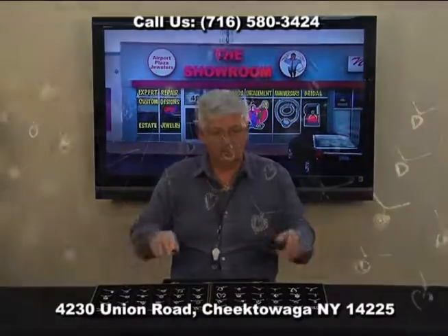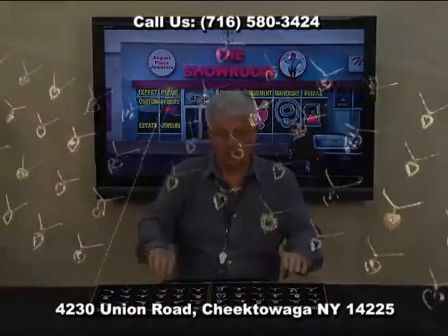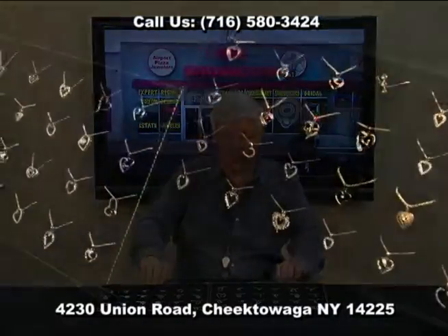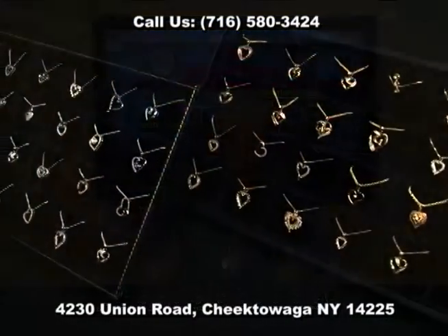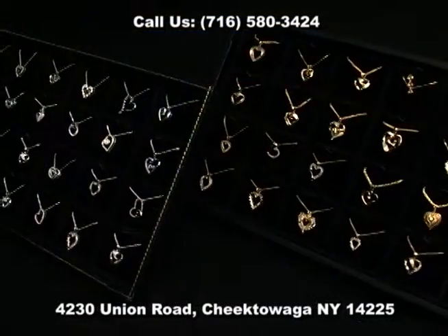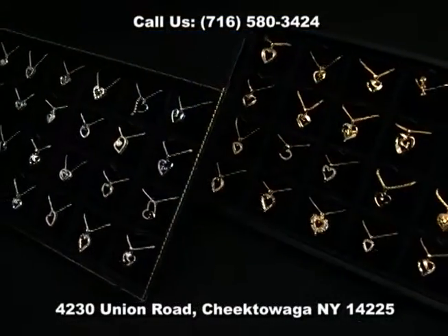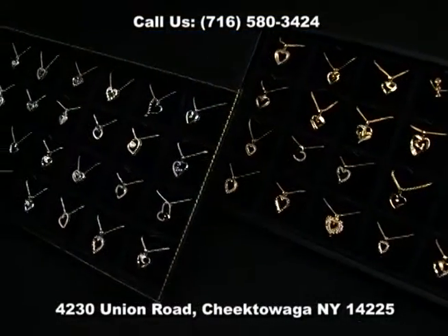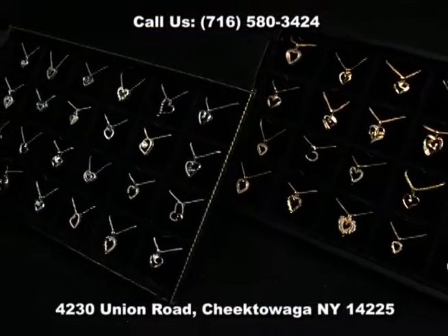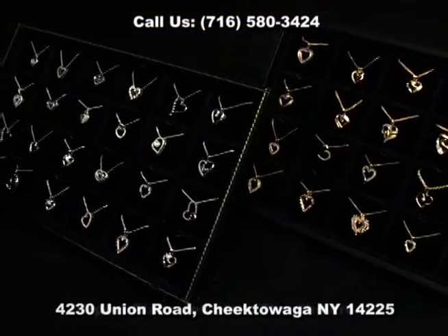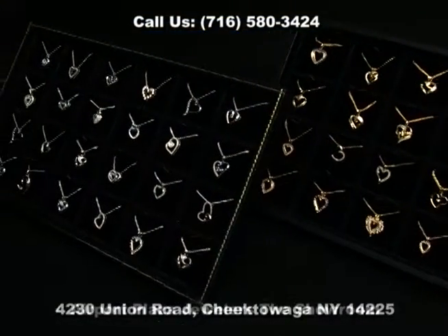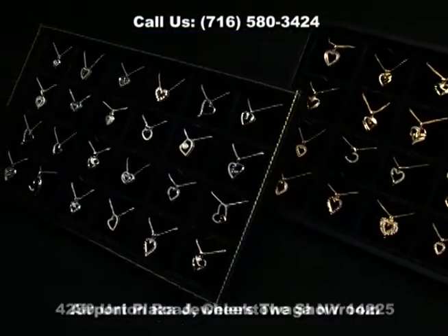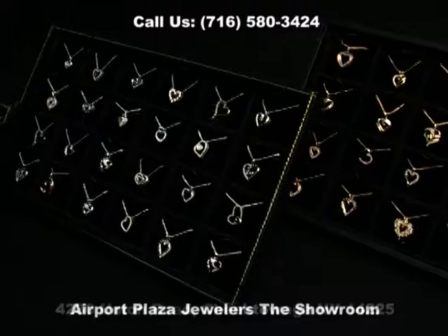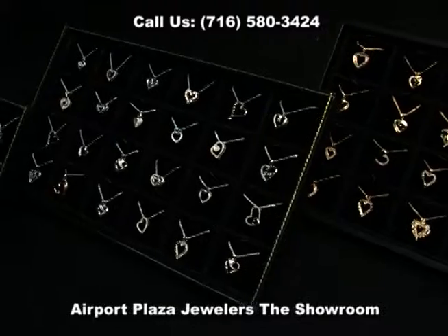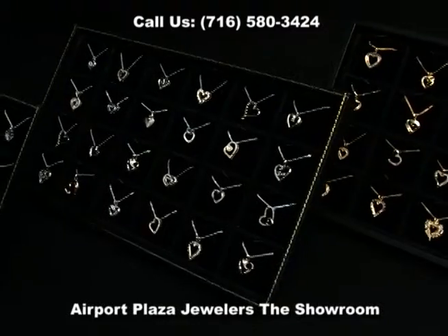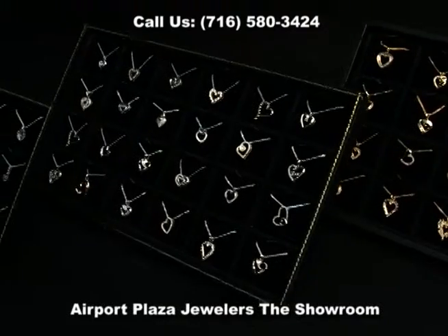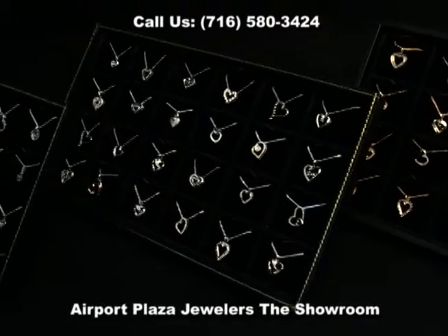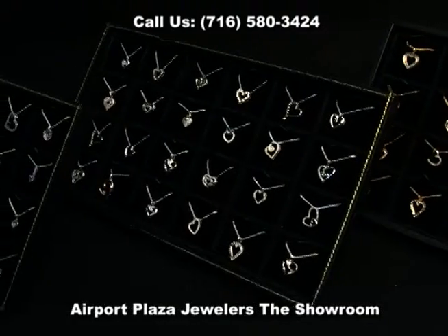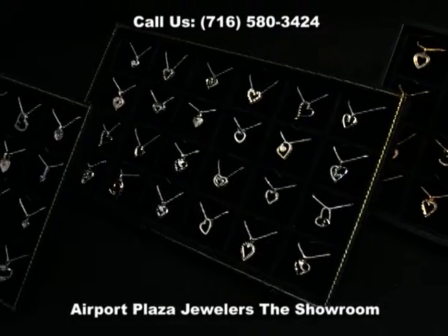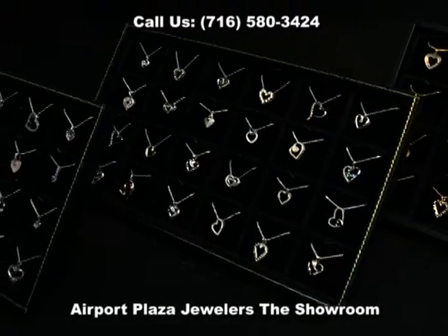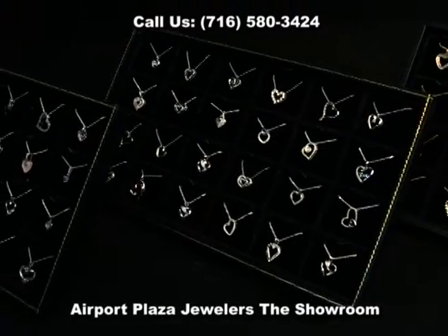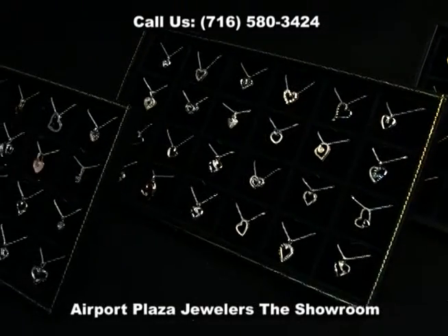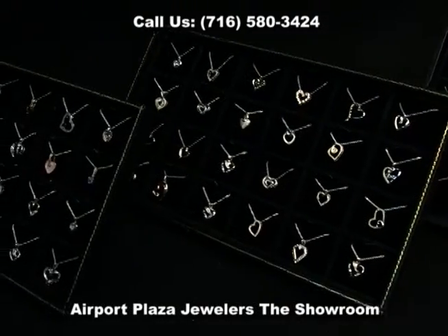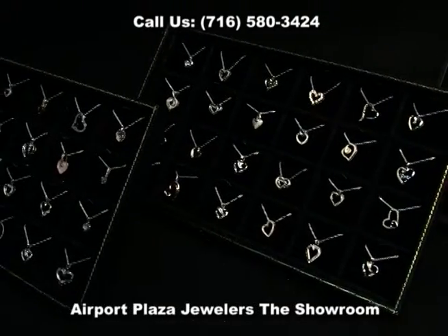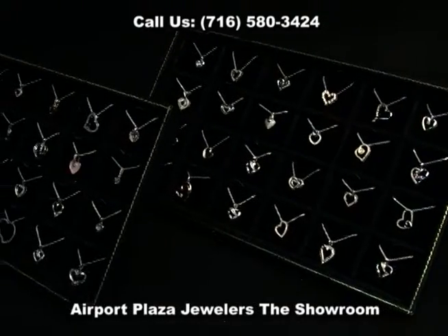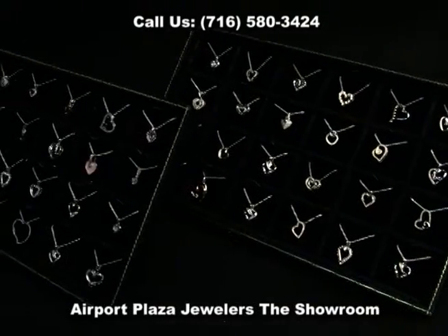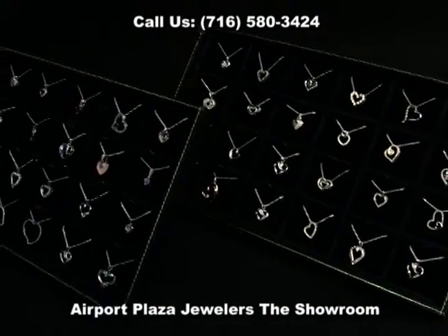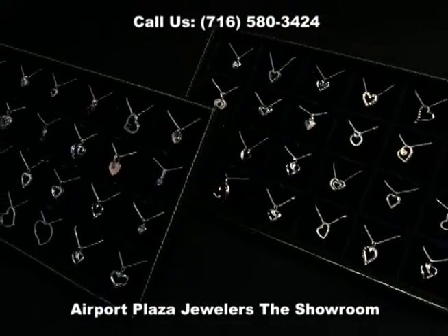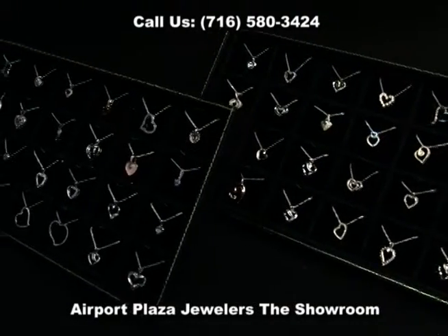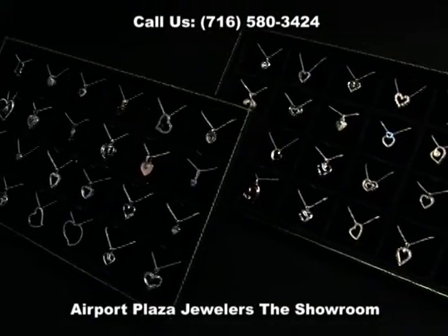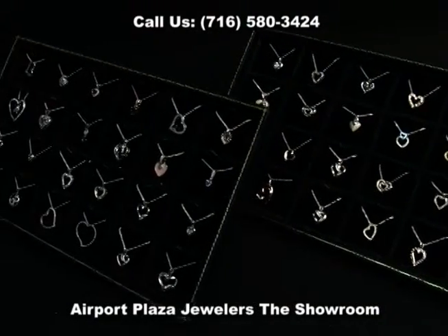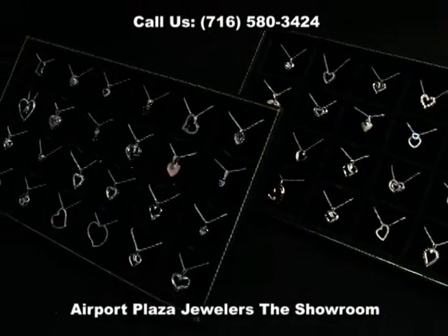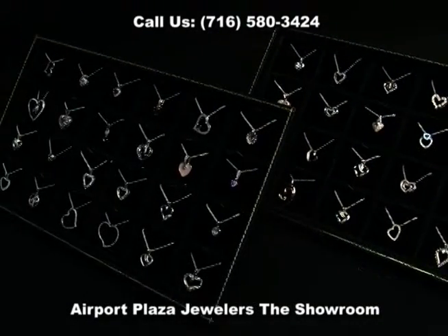All of these hearts that you see right here are all in solid gold — 10 and 14 carat, your choice. And we also have them in yellow gold.